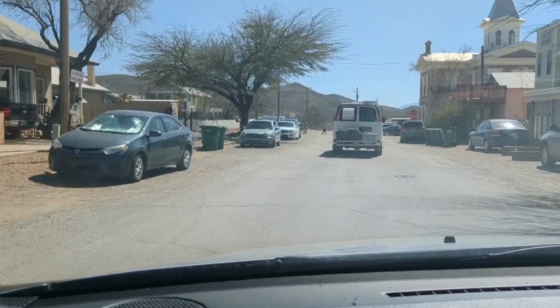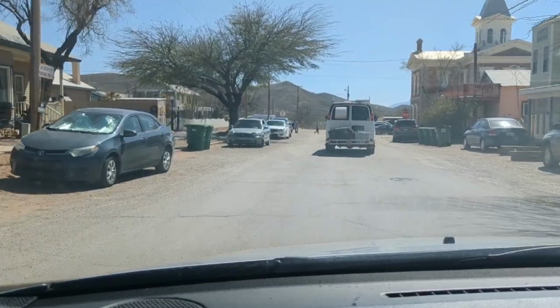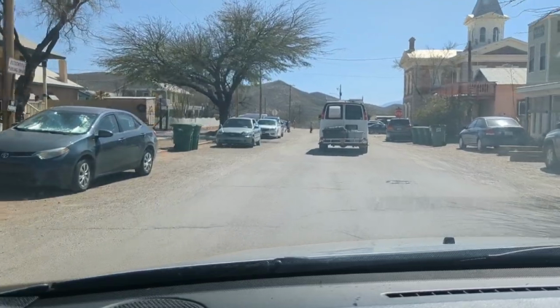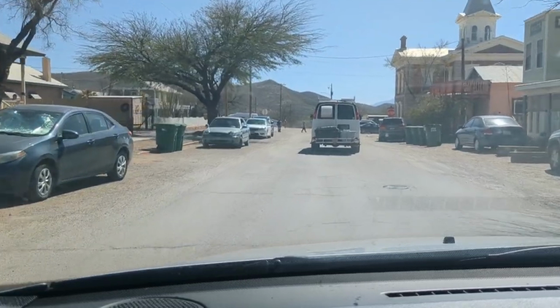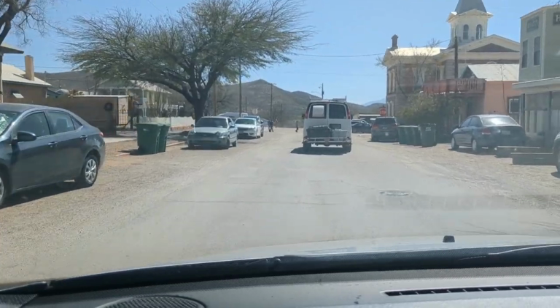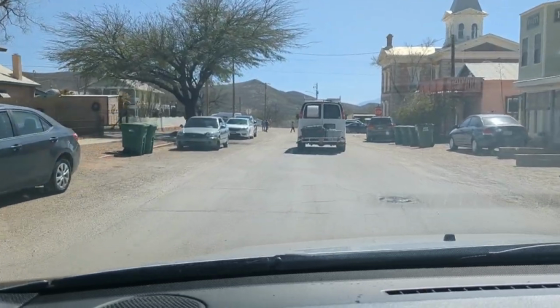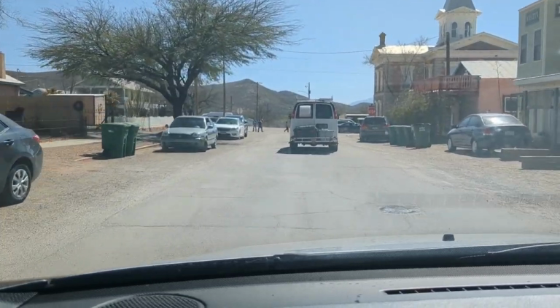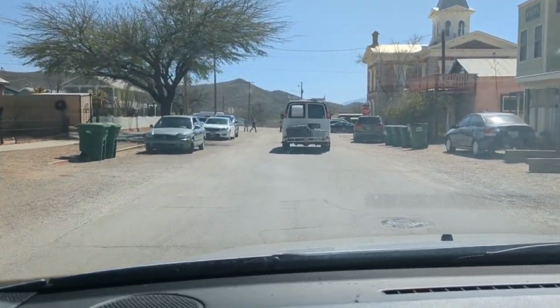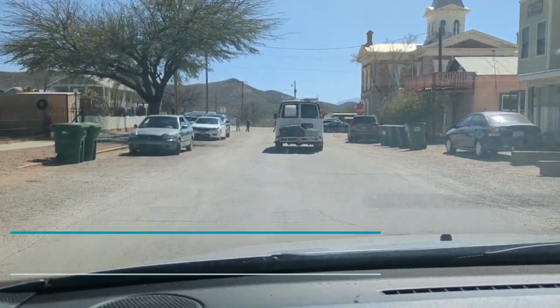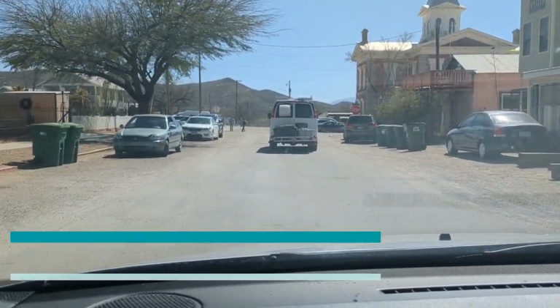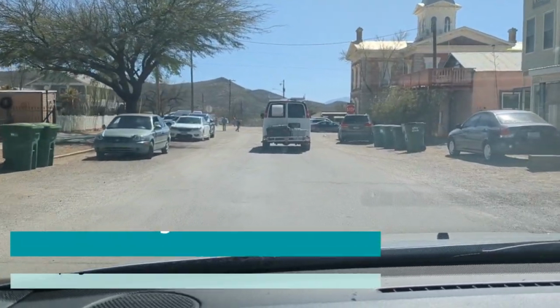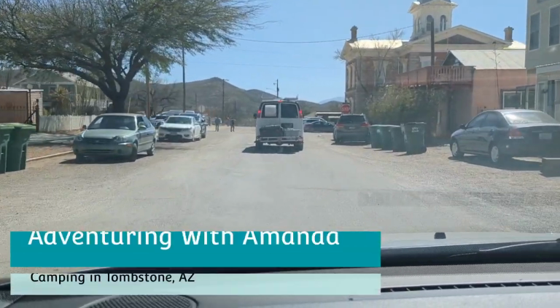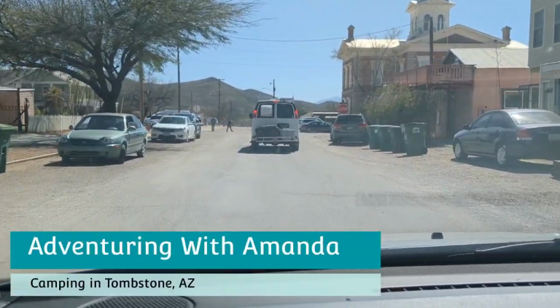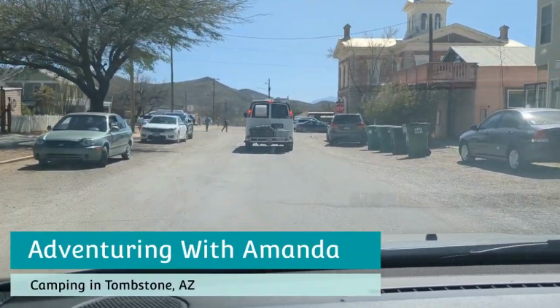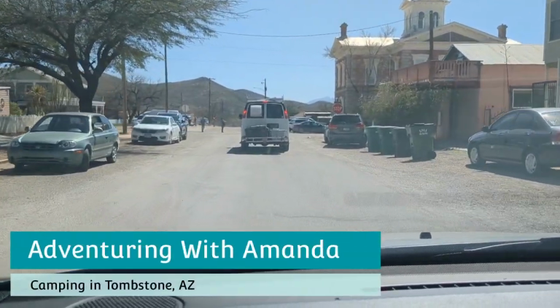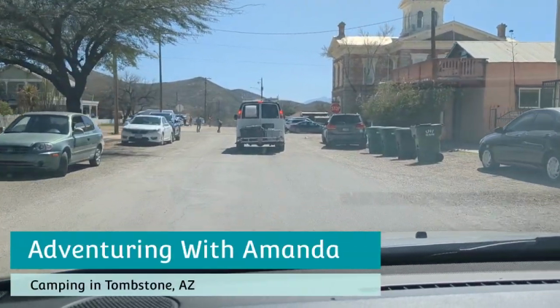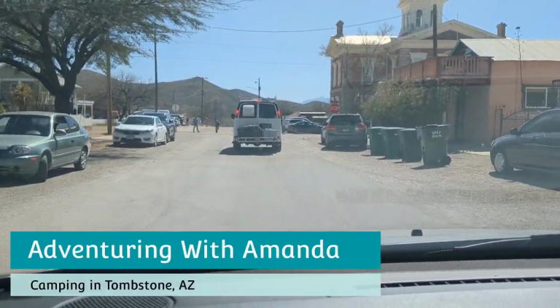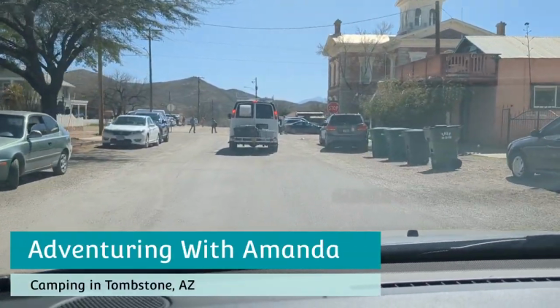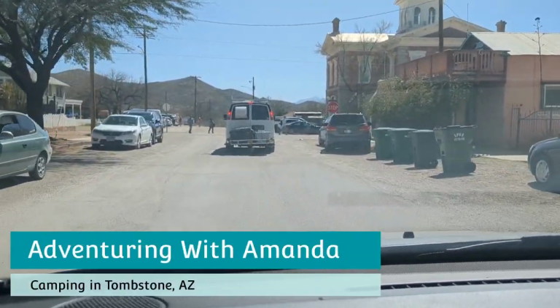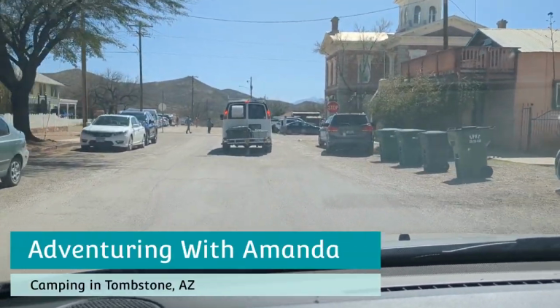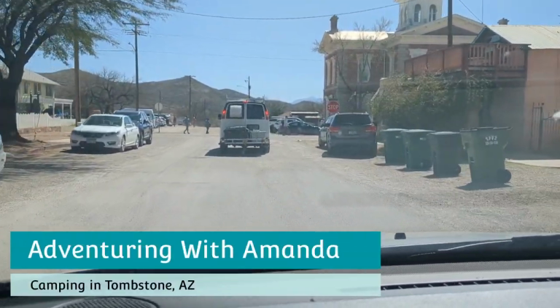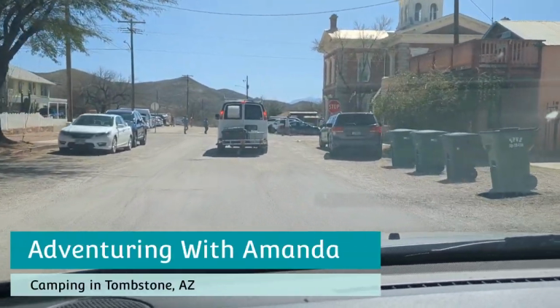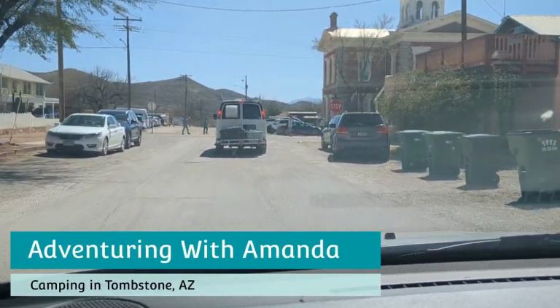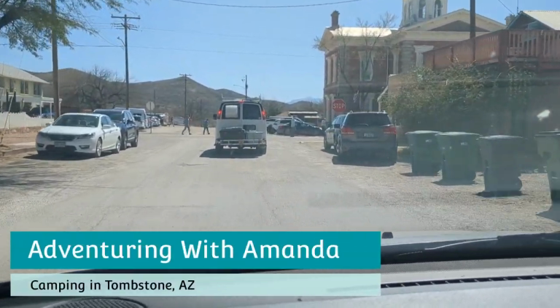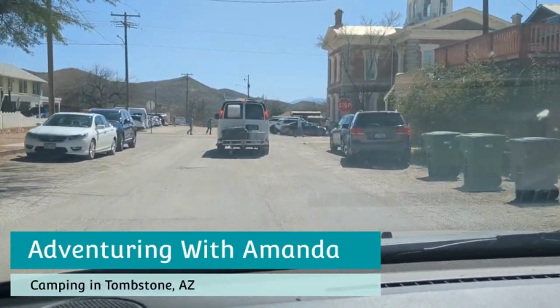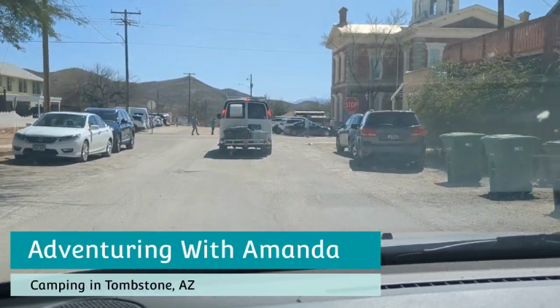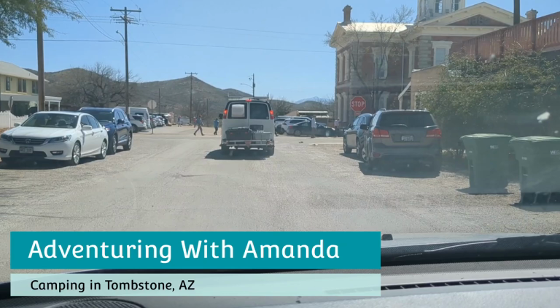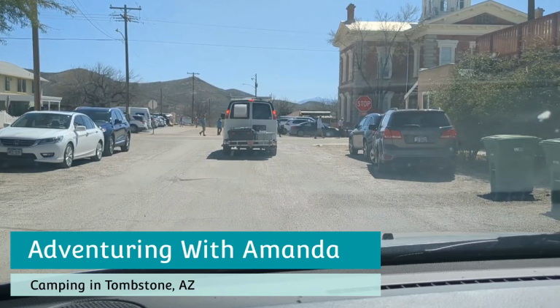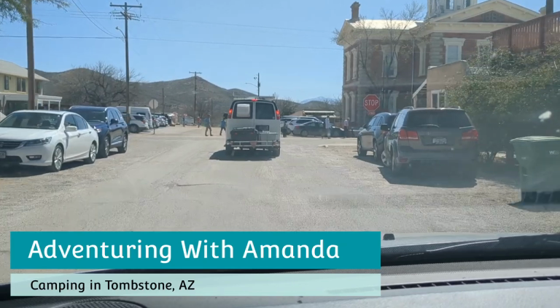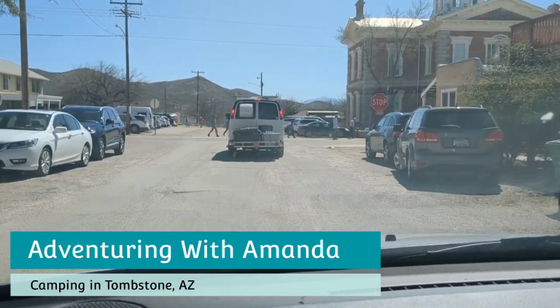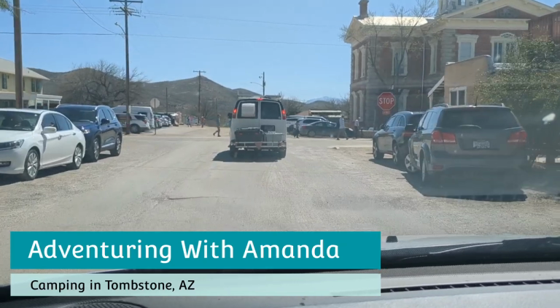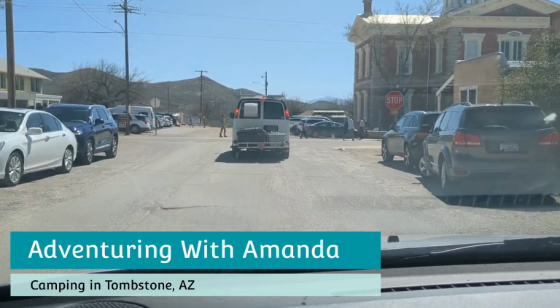Hey y'all, welcome back to Adventuring with Amanda. Thank you so much for being here. If you are new to my channel, welcome.